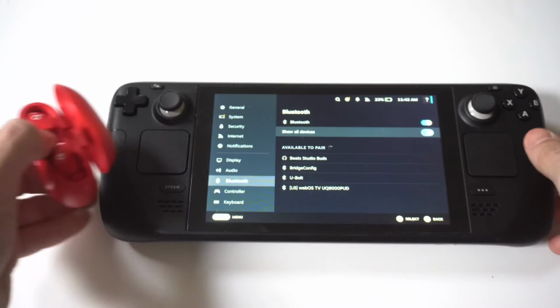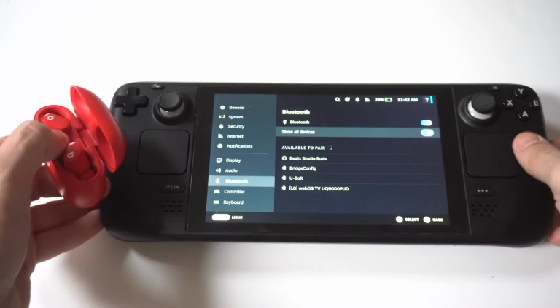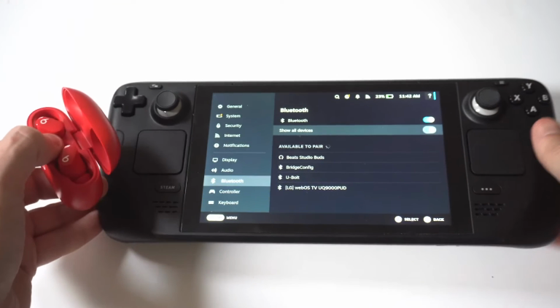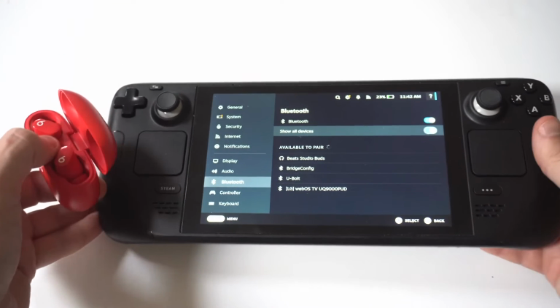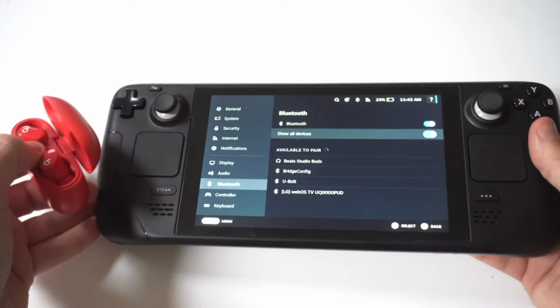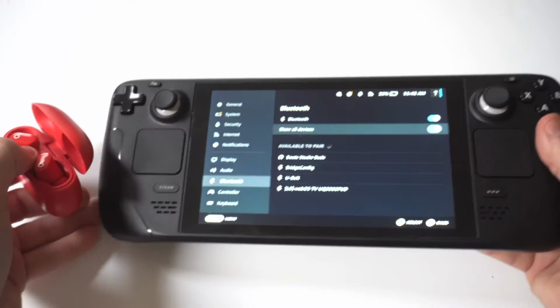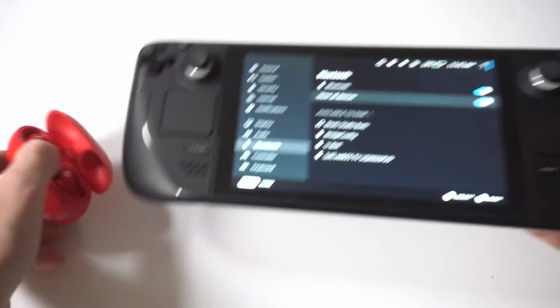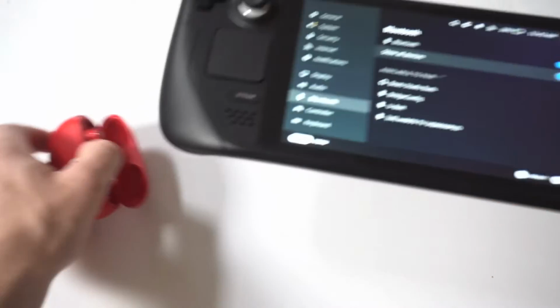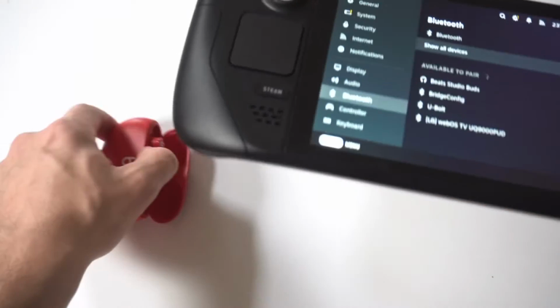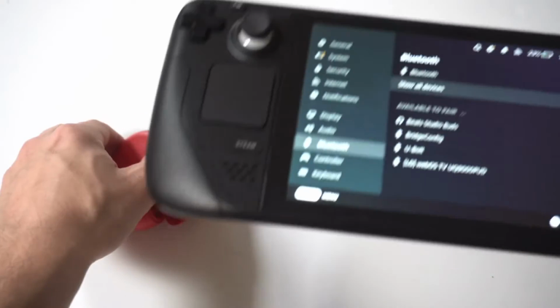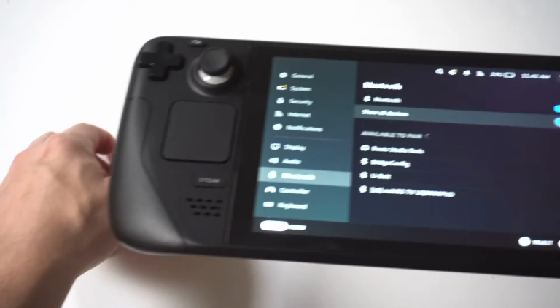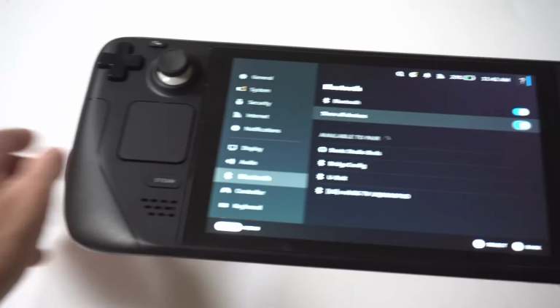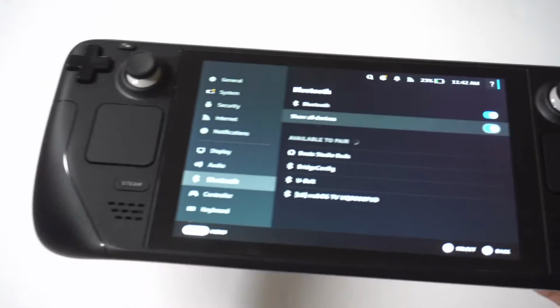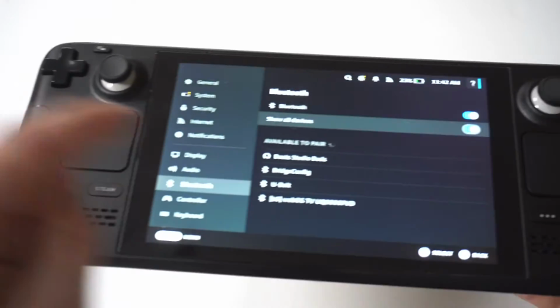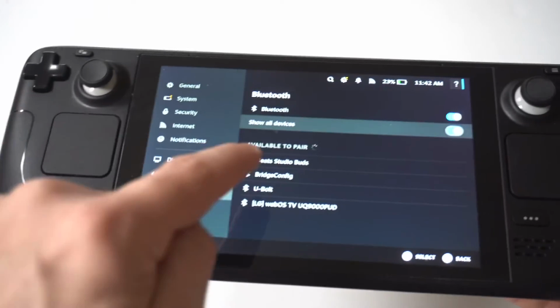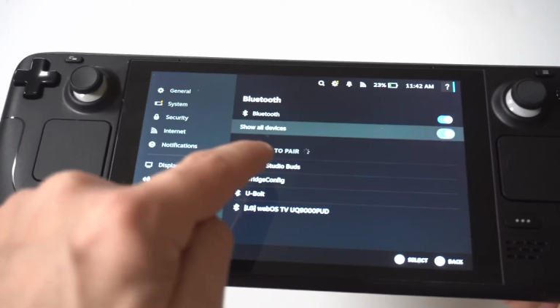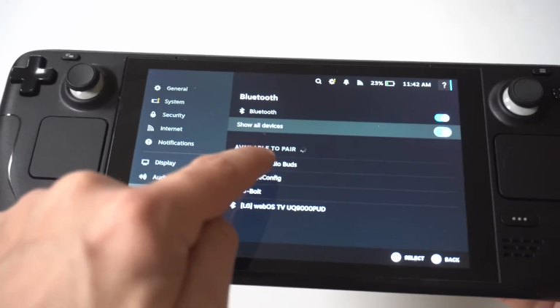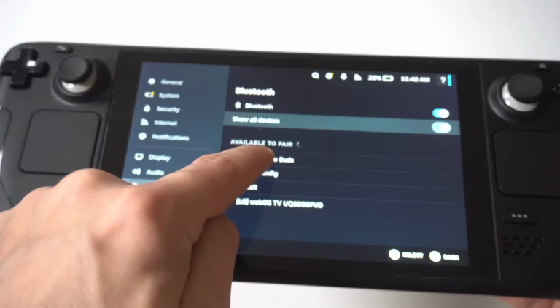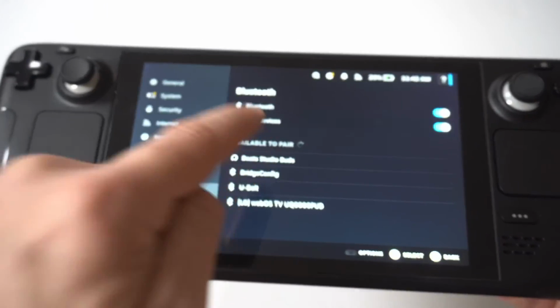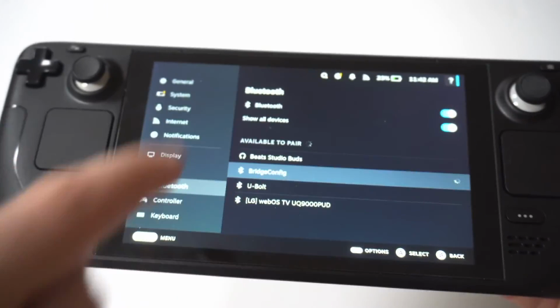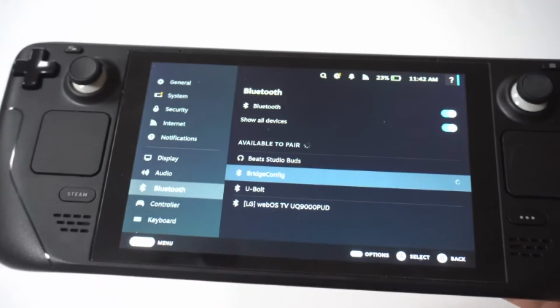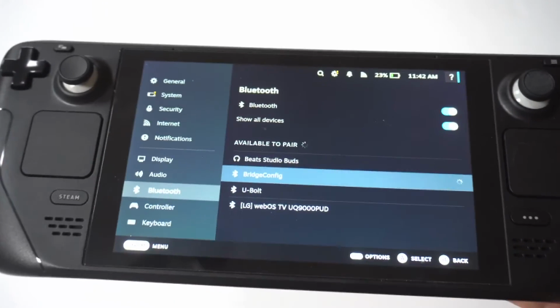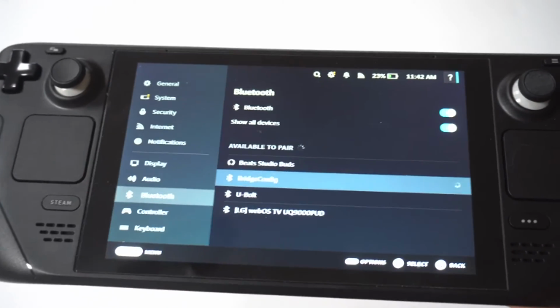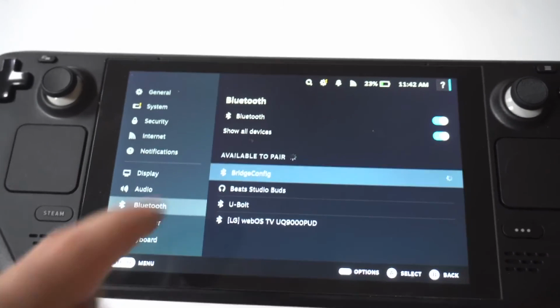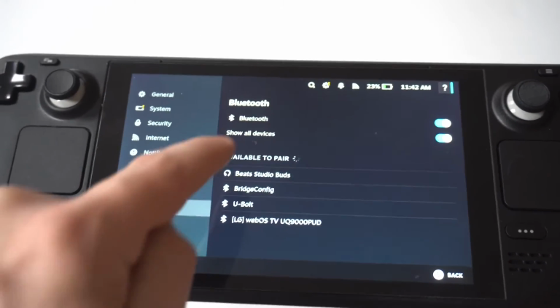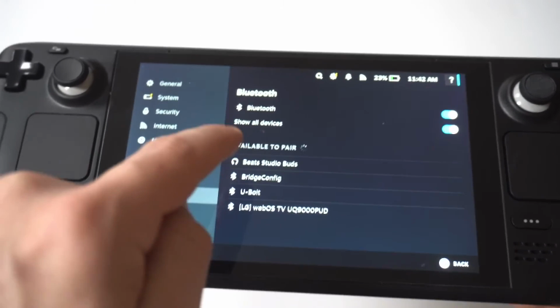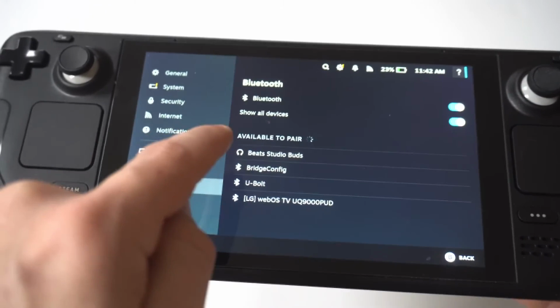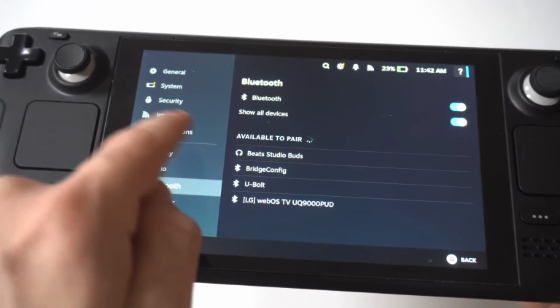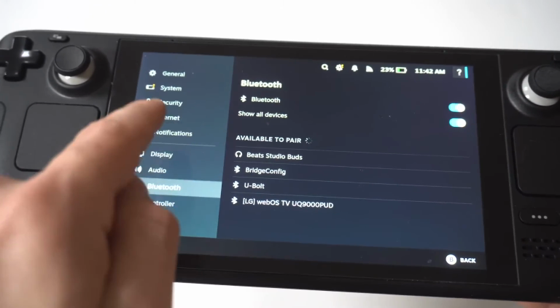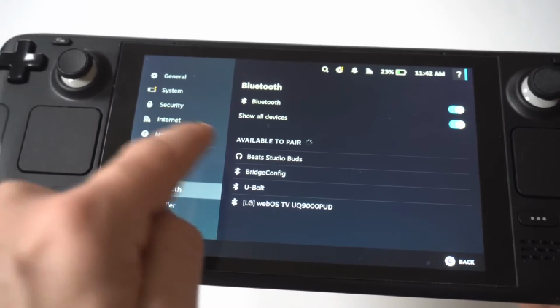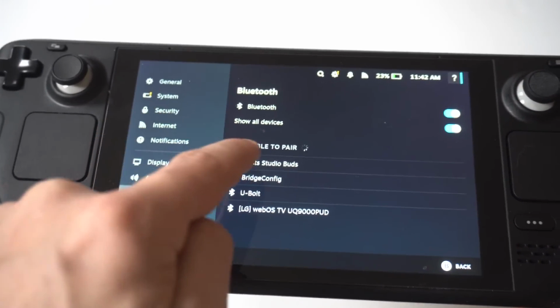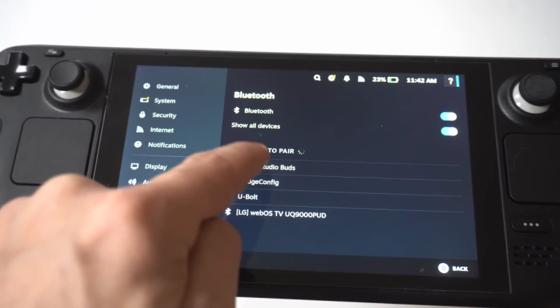If at first they don't show up, toggle the Bluetooth on and off and then repeat until they do show up.